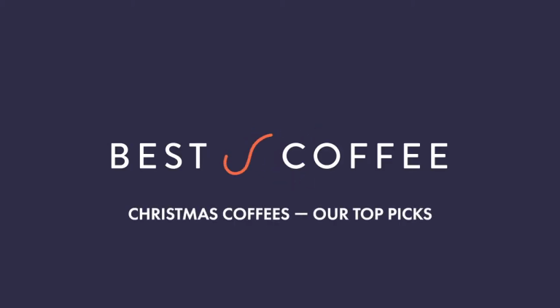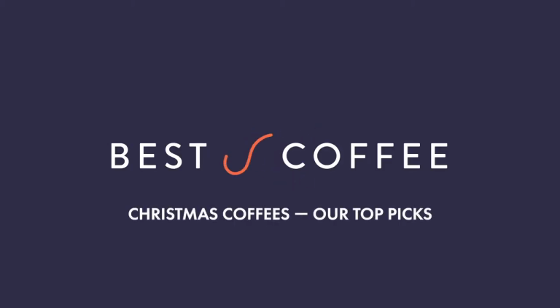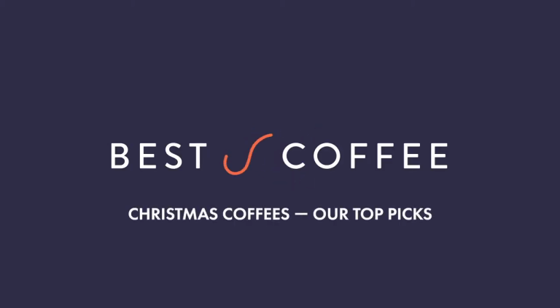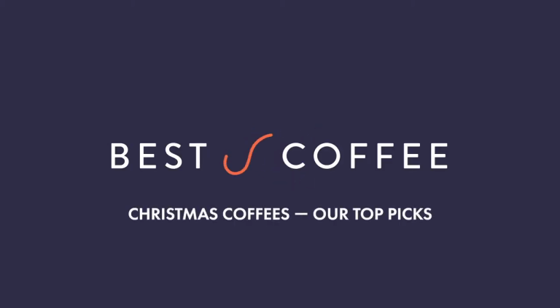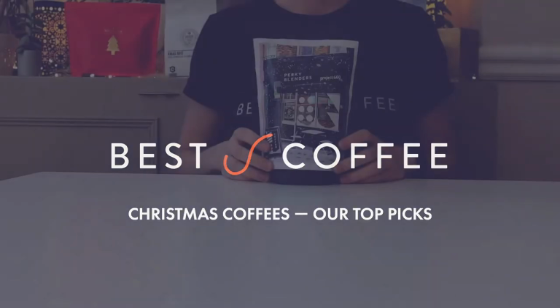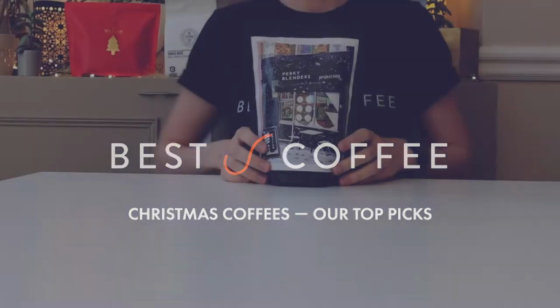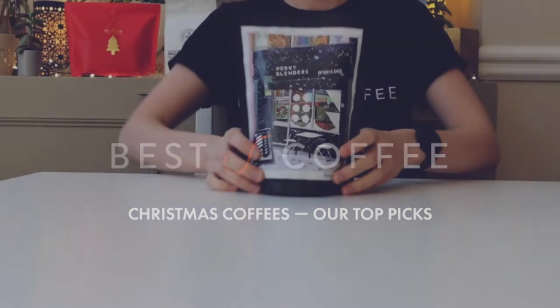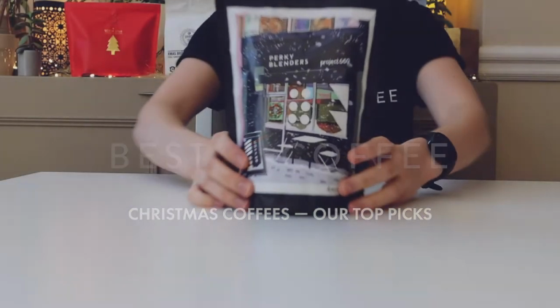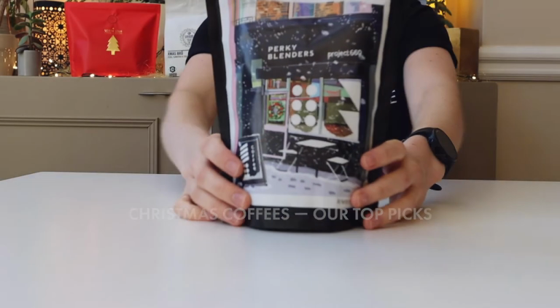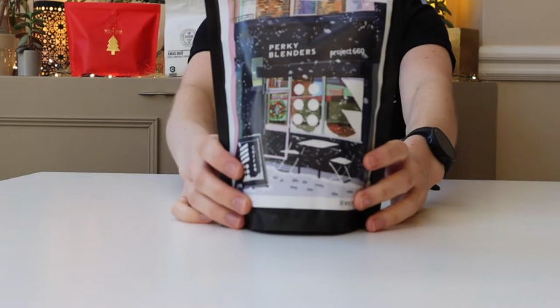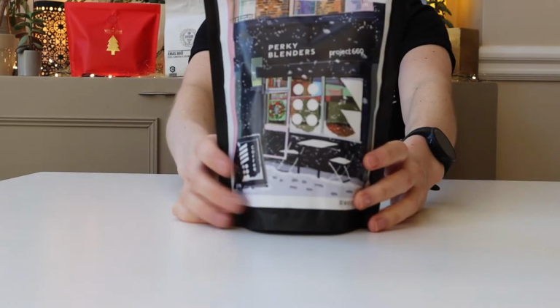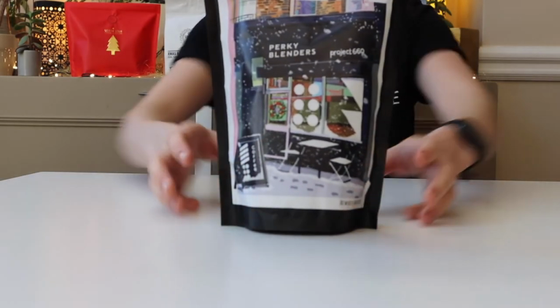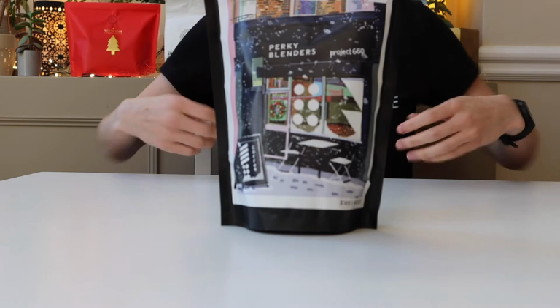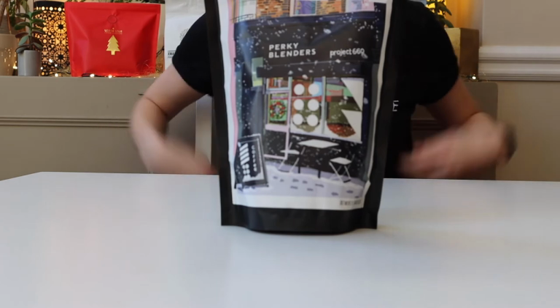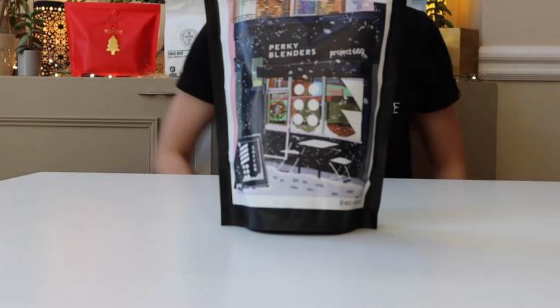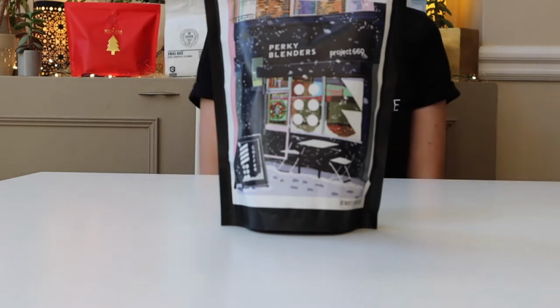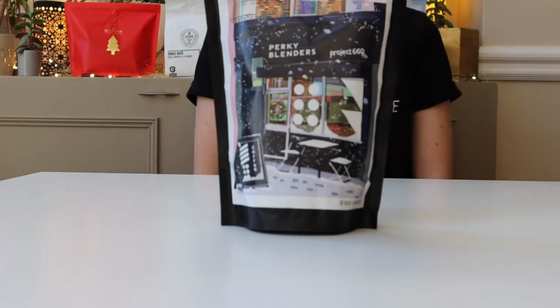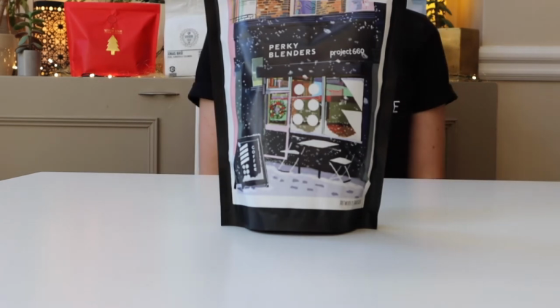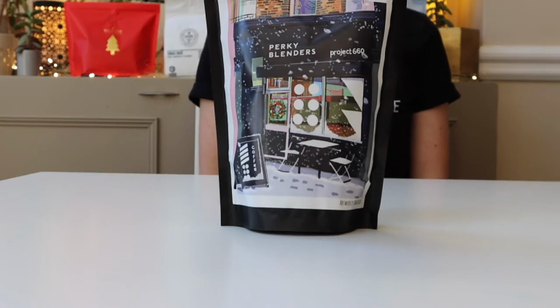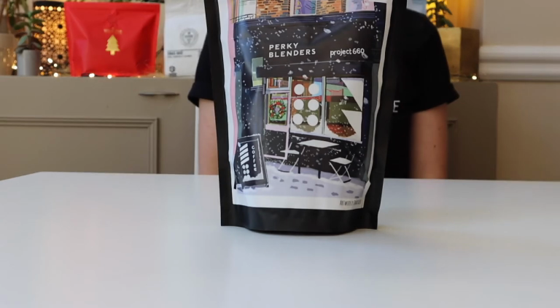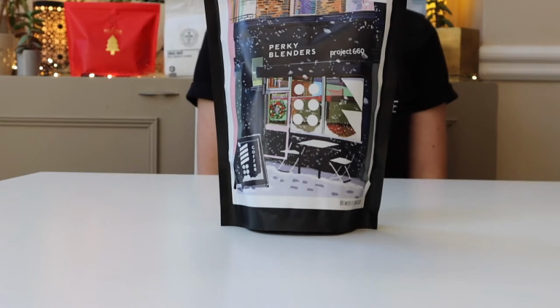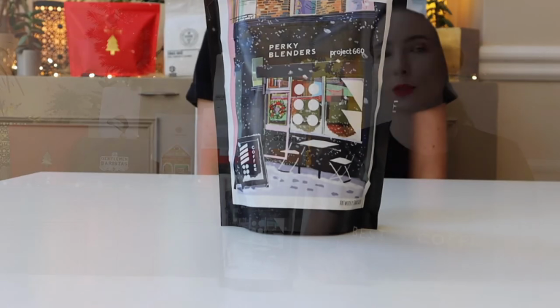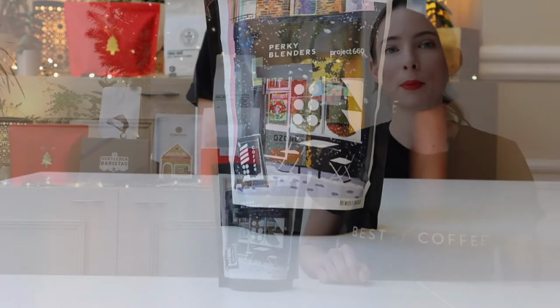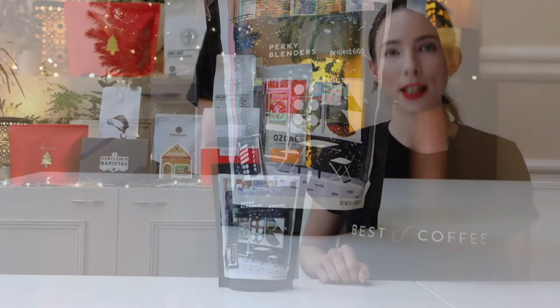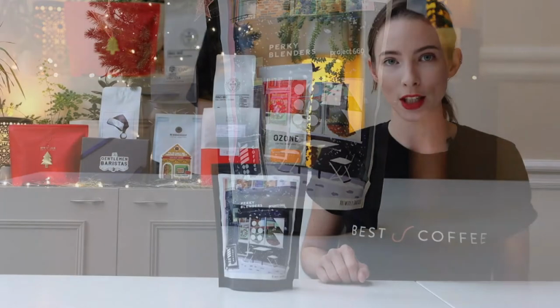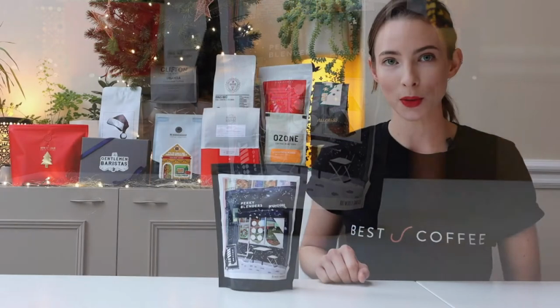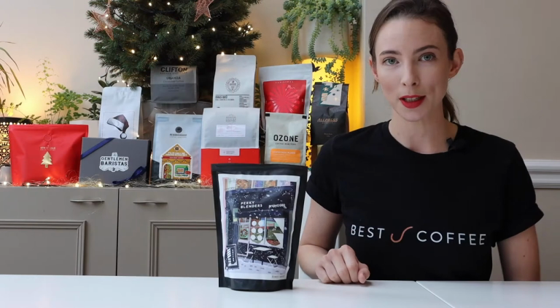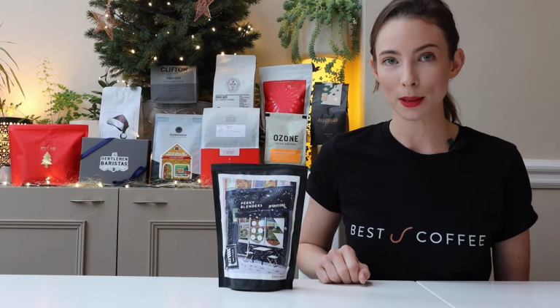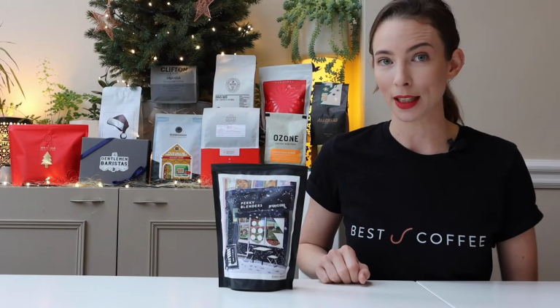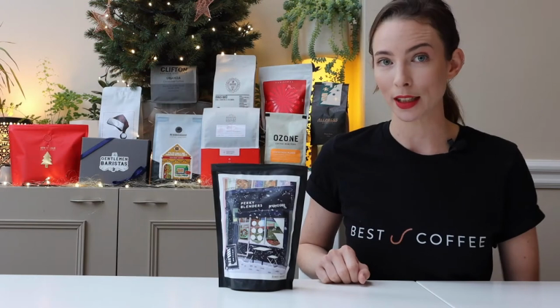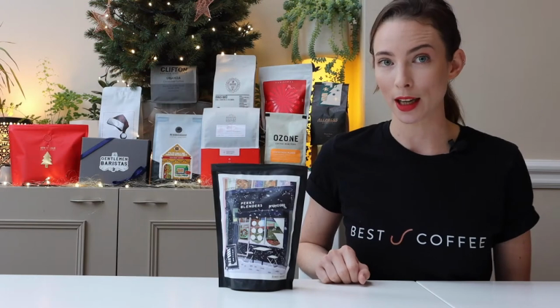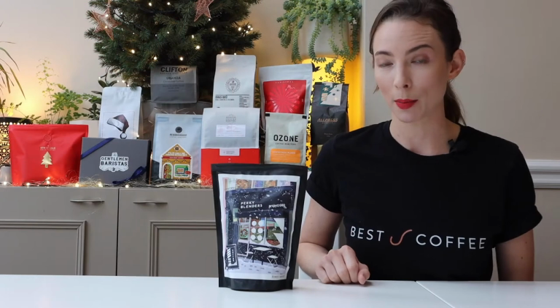First up, Perky Blenders. This is a well thought out blend of two coffees, with plenty of sweetness and balance in the cup.